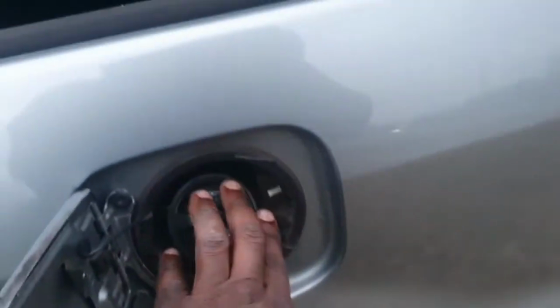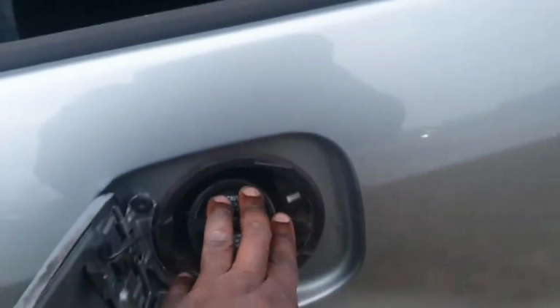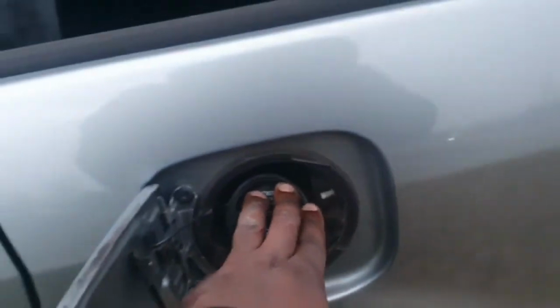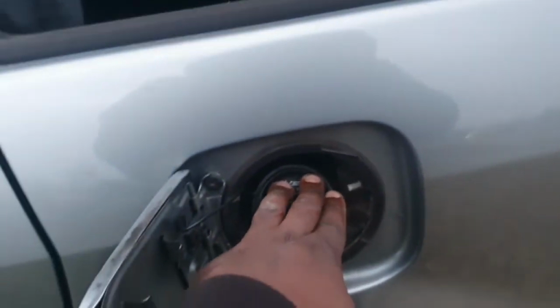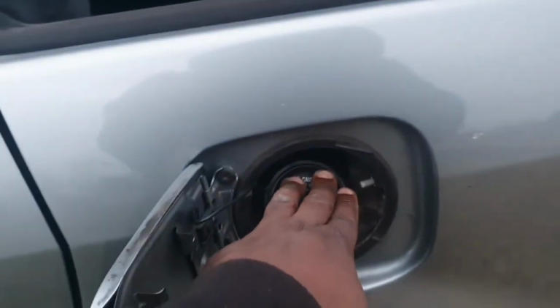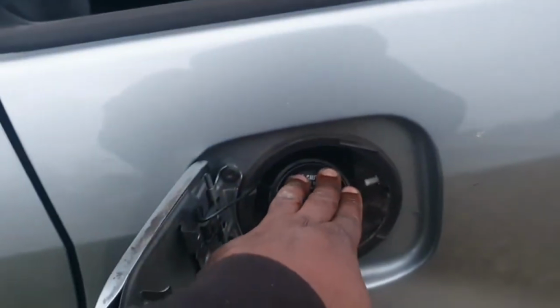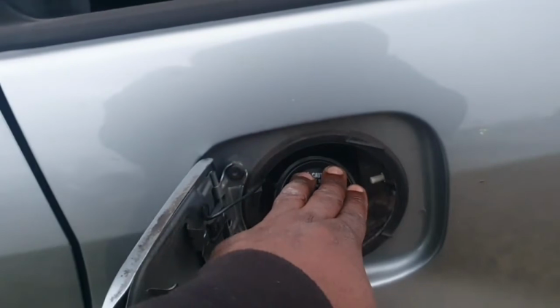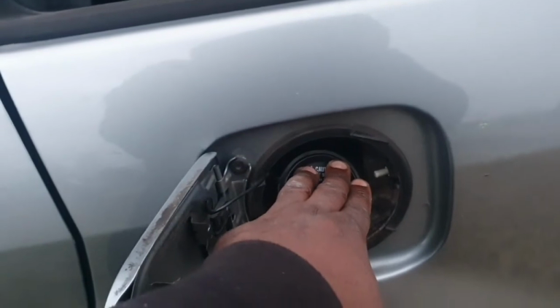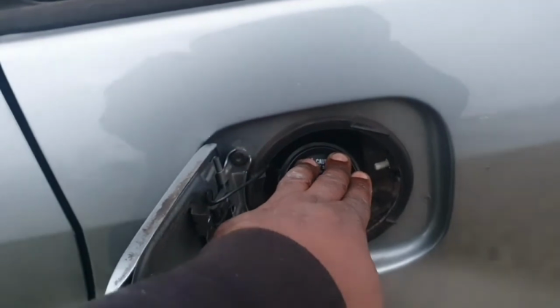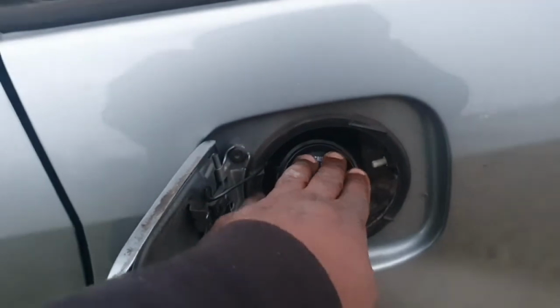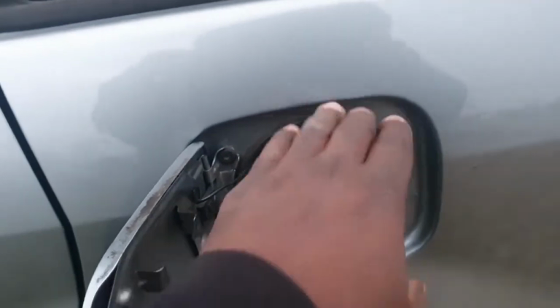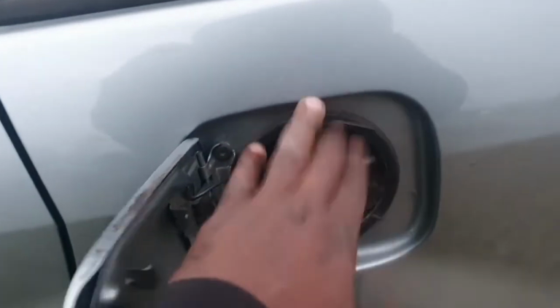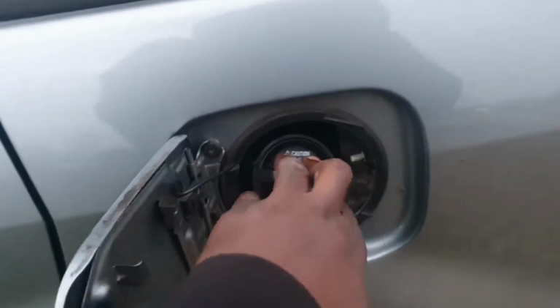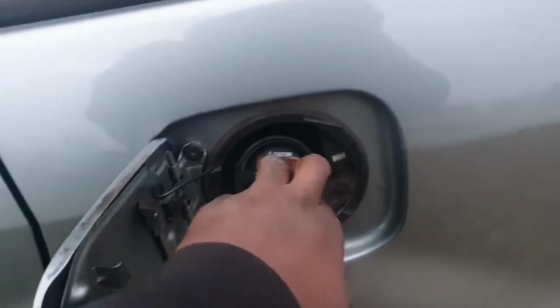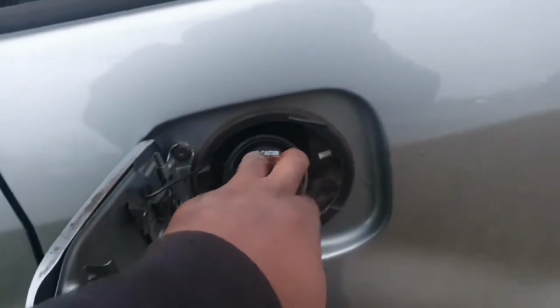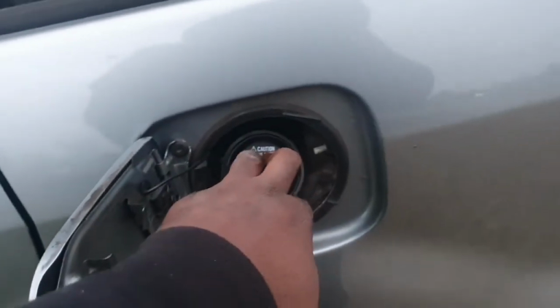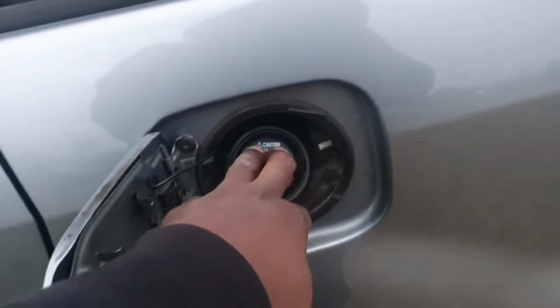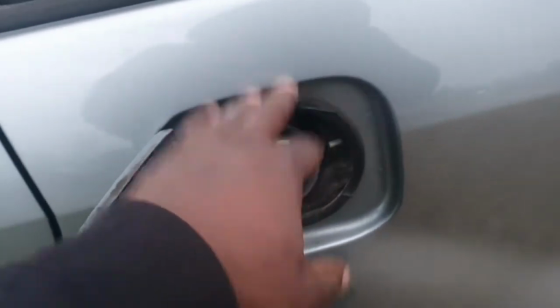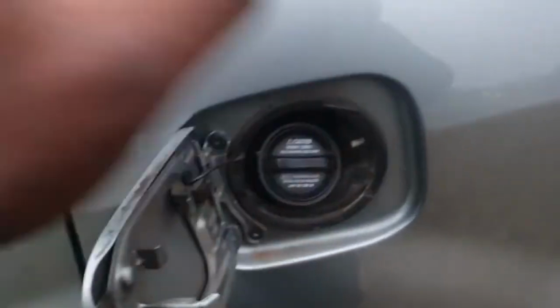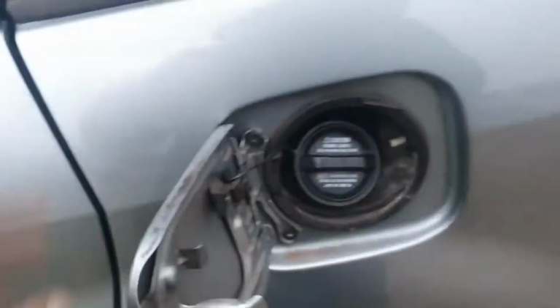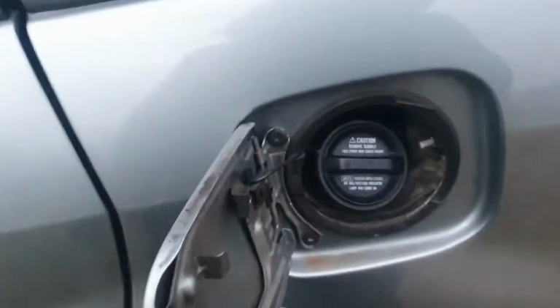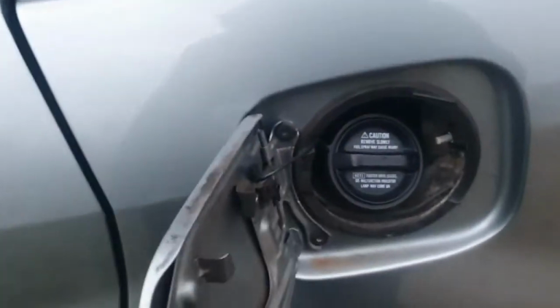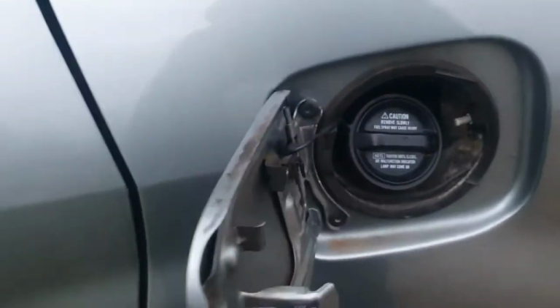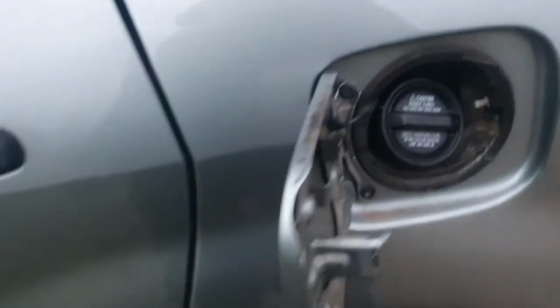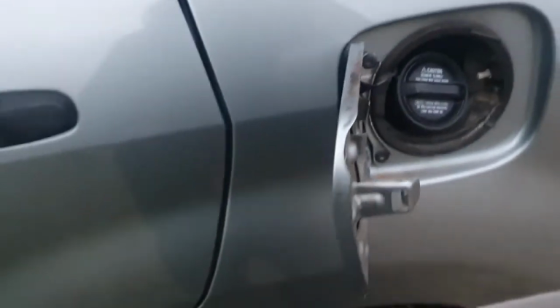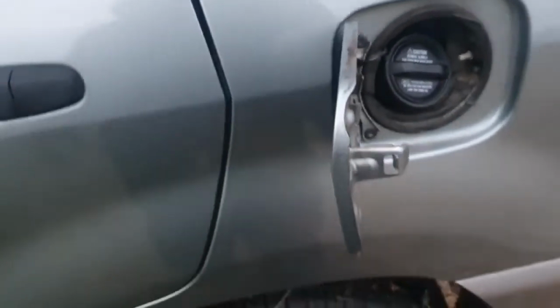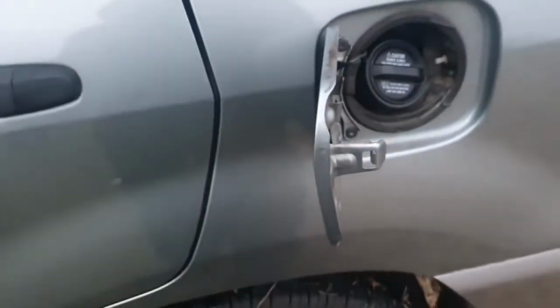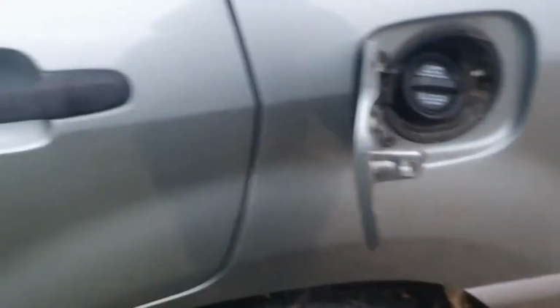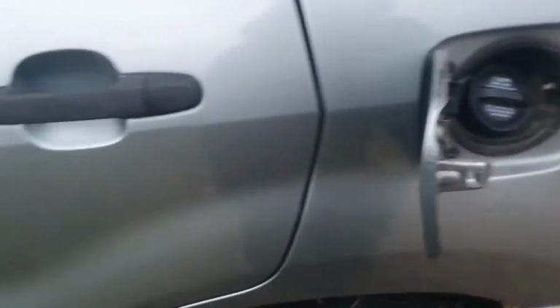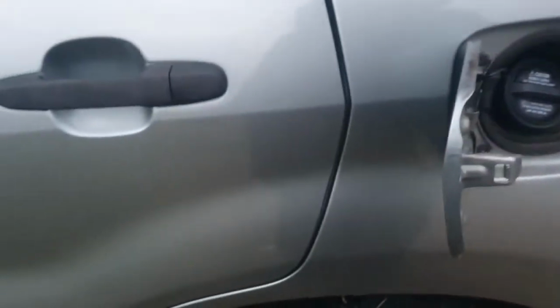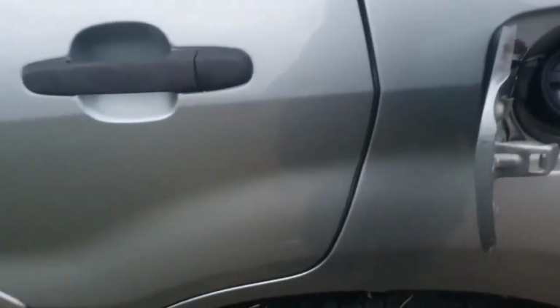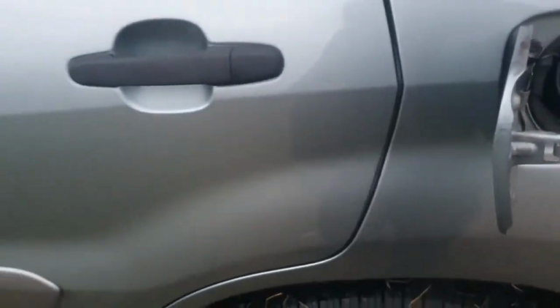So the gas cap caused our EVAP small leak and we're going to replace it — it's an easy fix. Good luck to you guys.